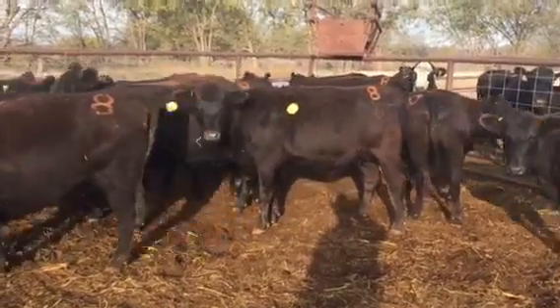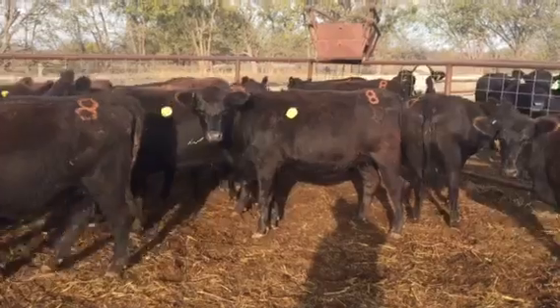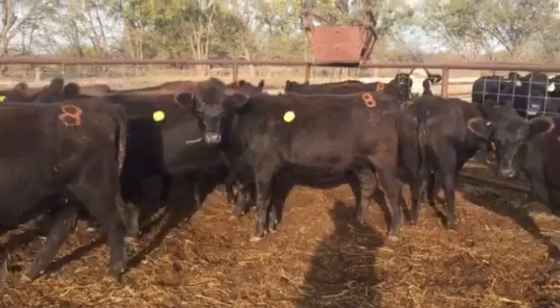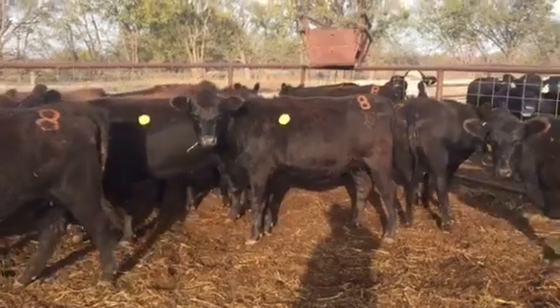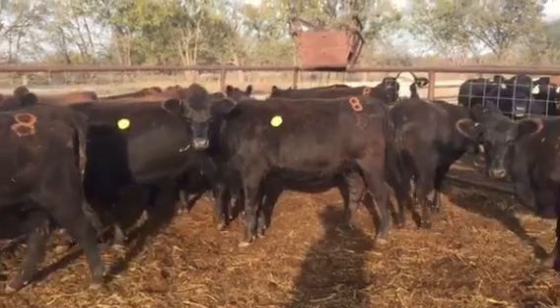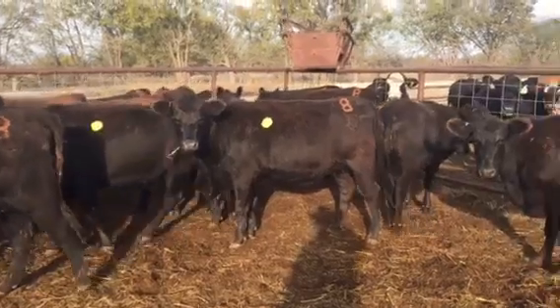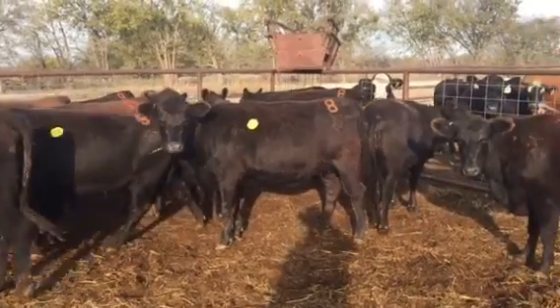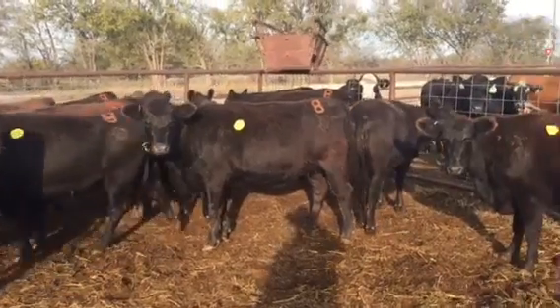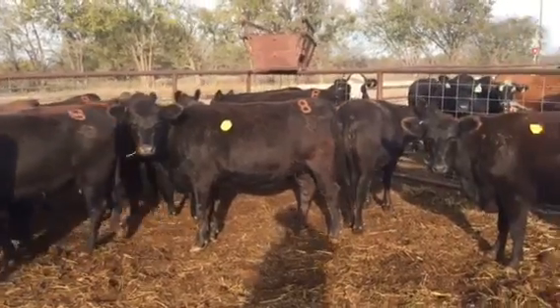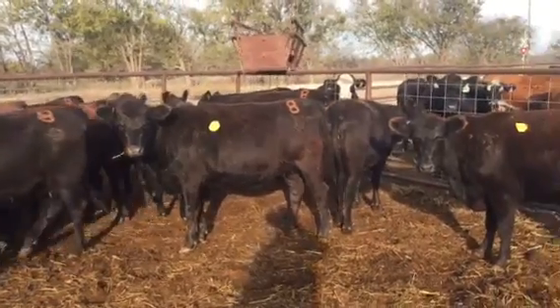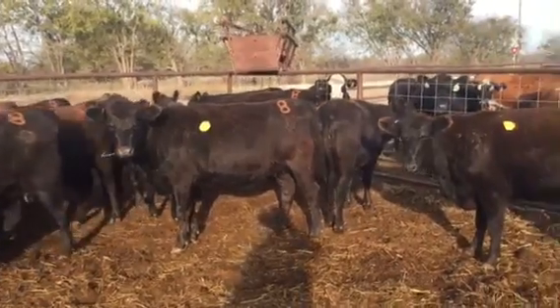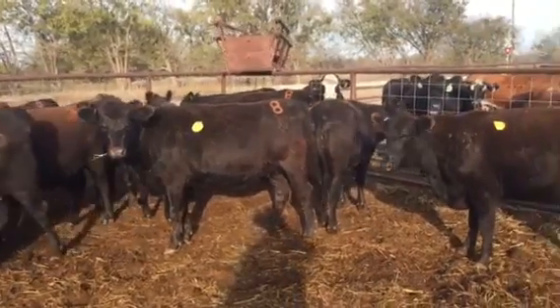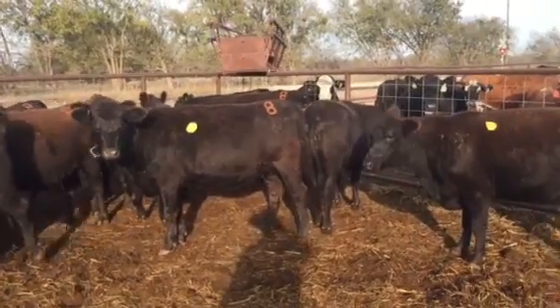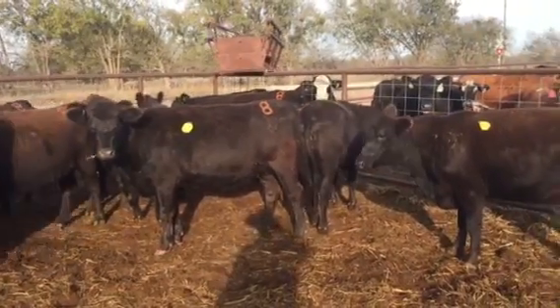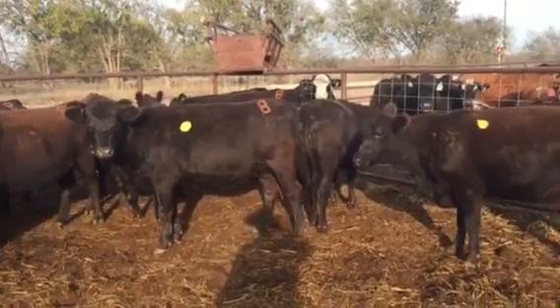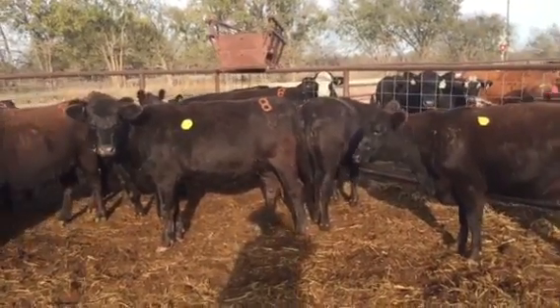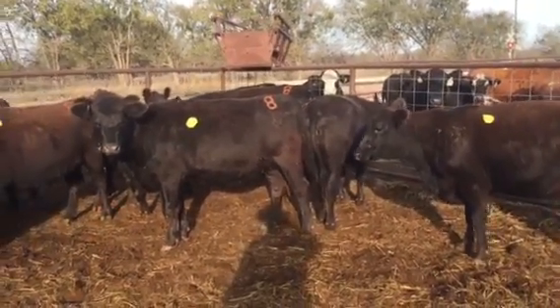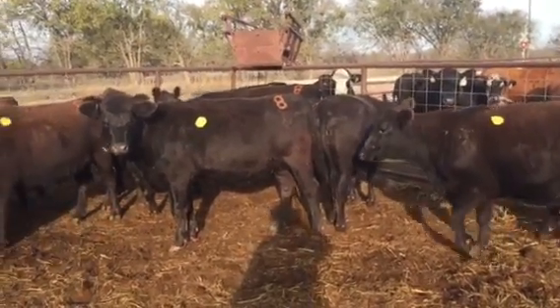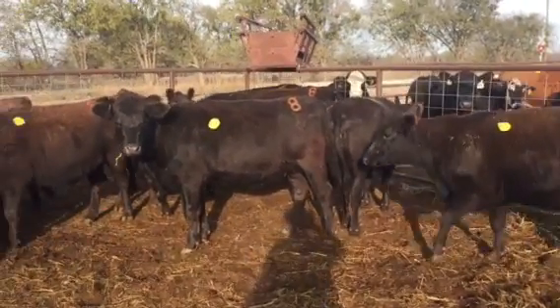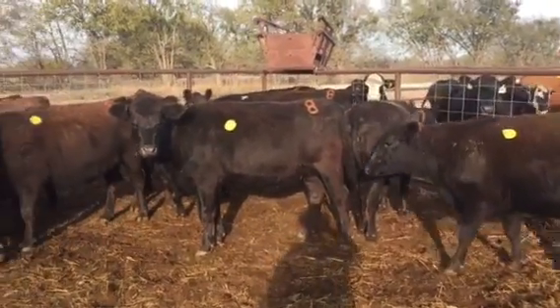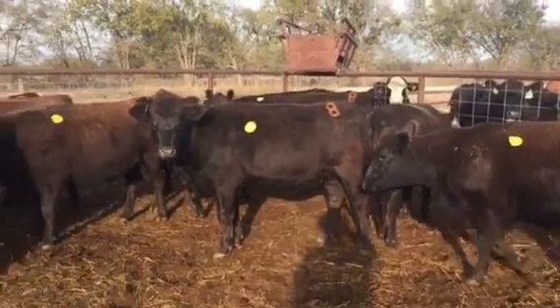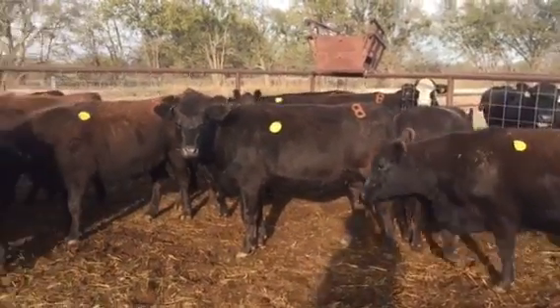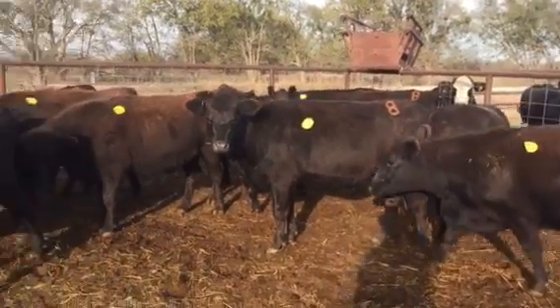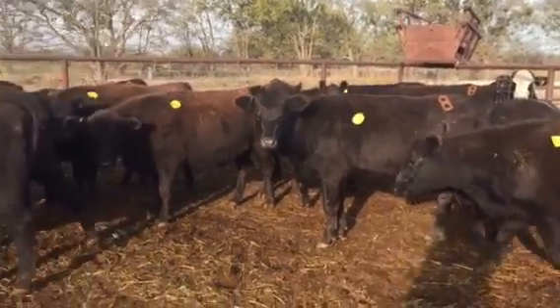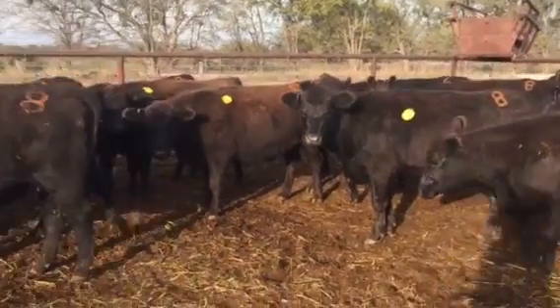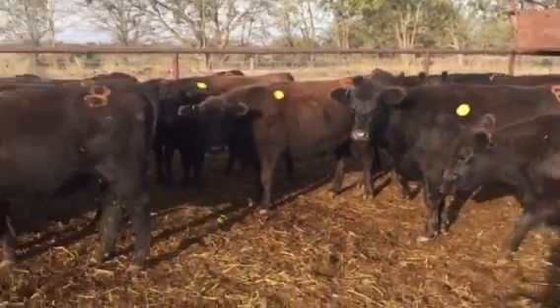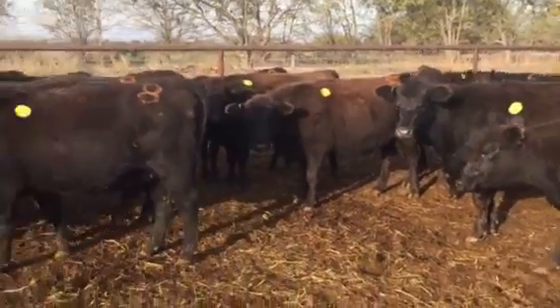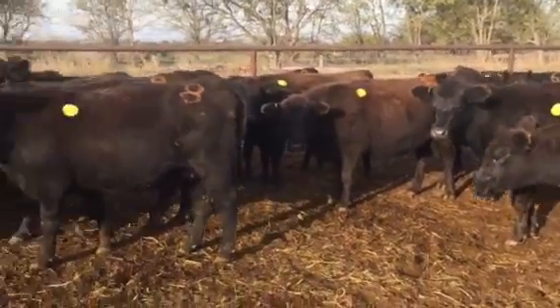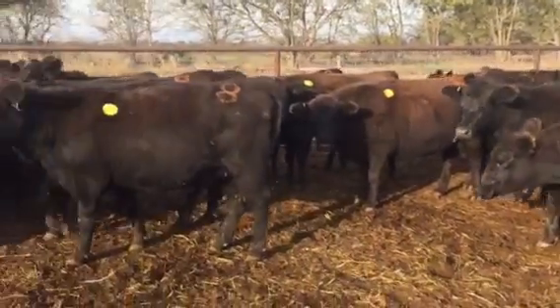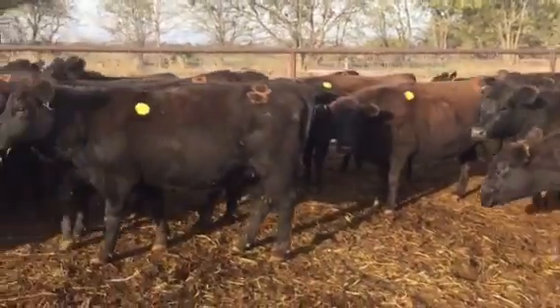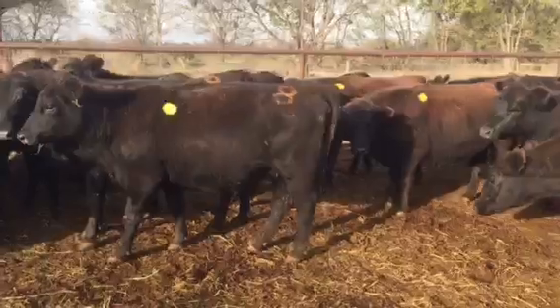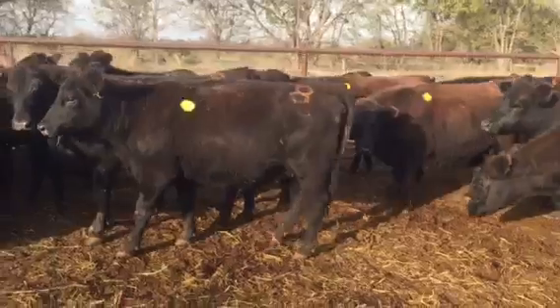Nice group of heifers that'll make you money for 10 years. They're full of baby. Adios.